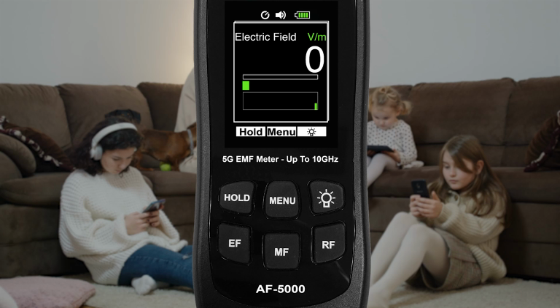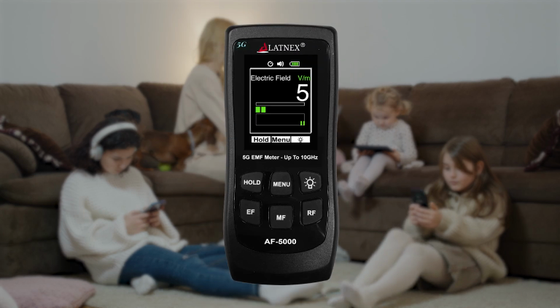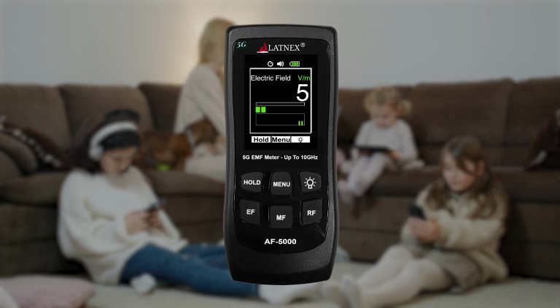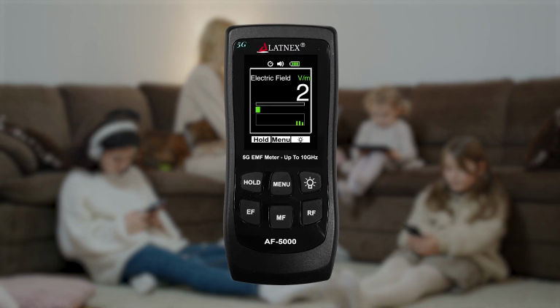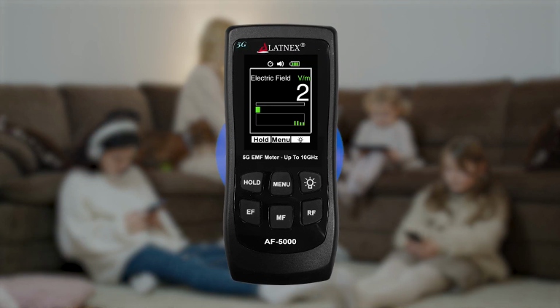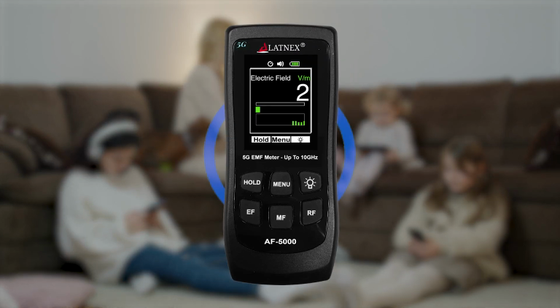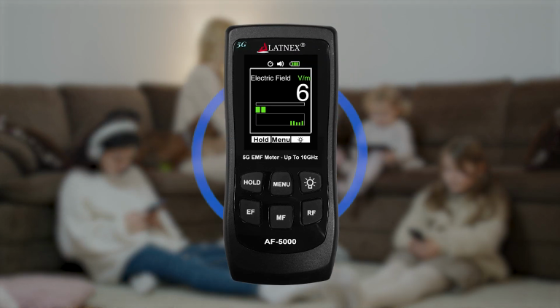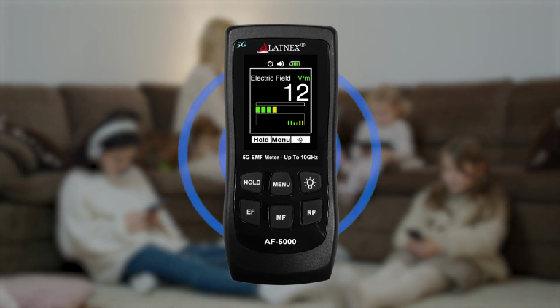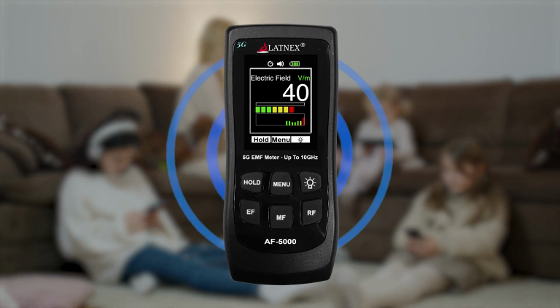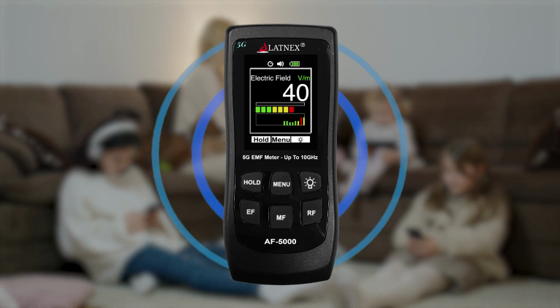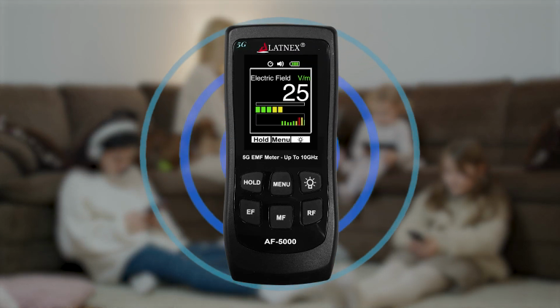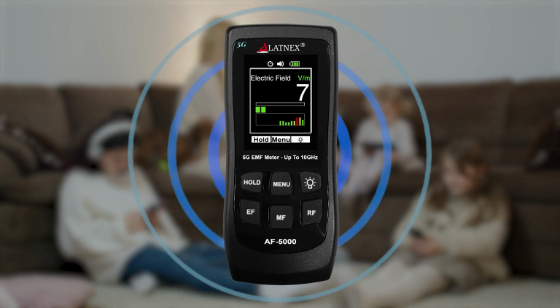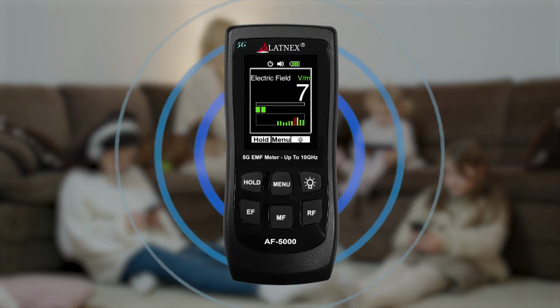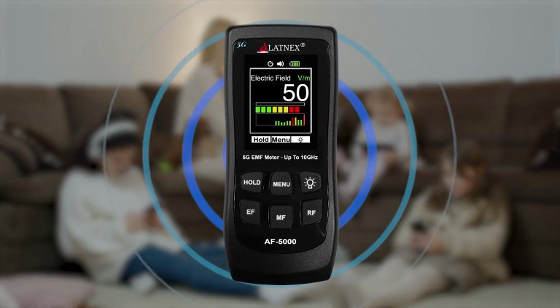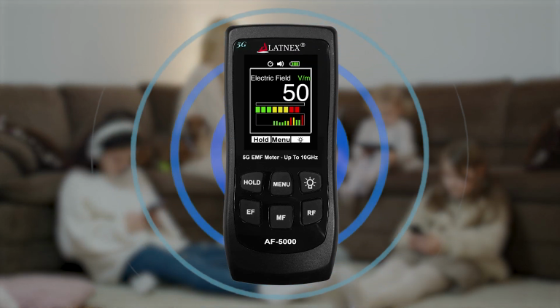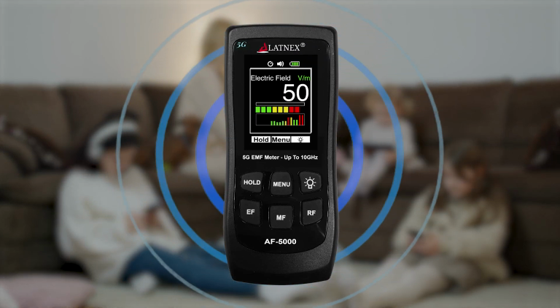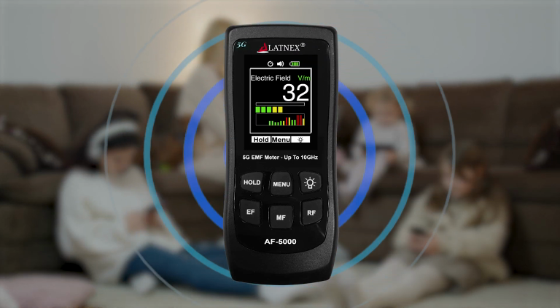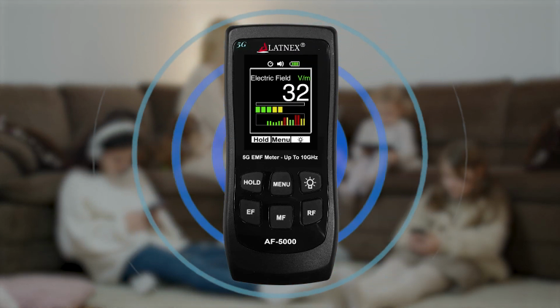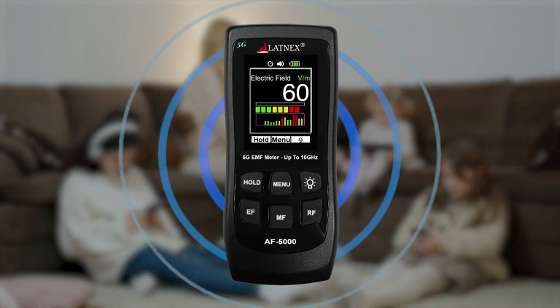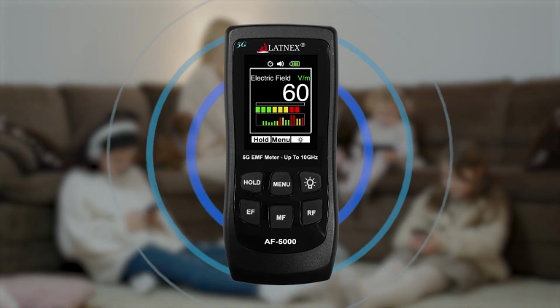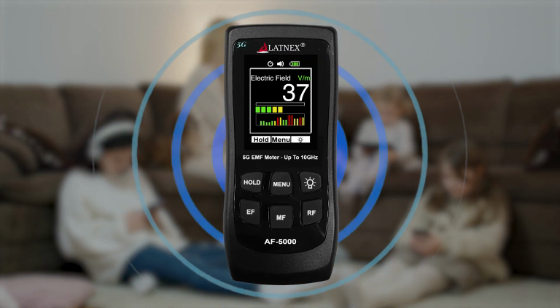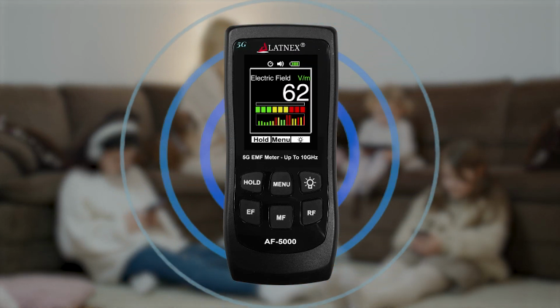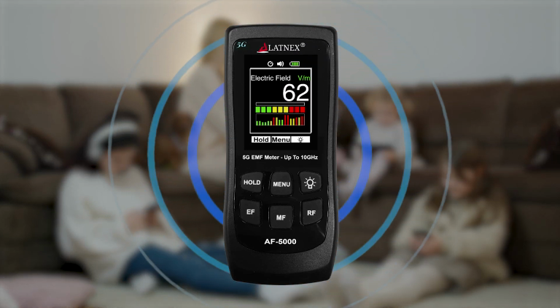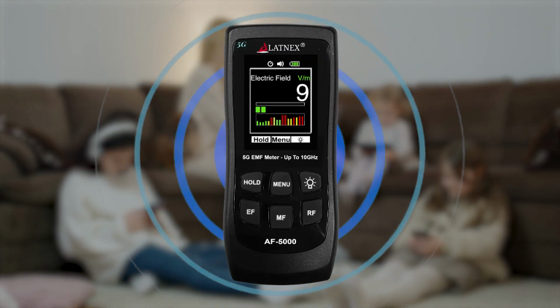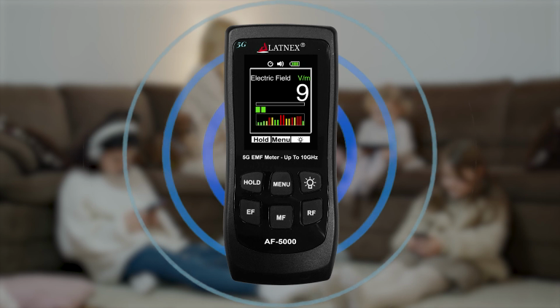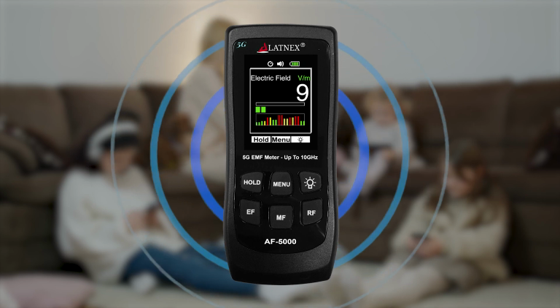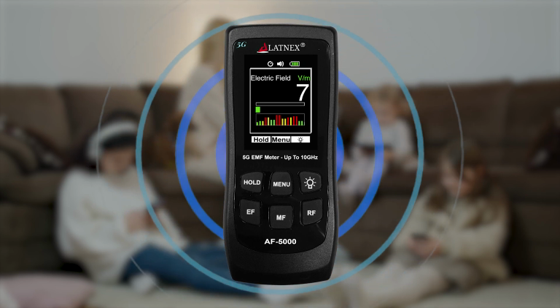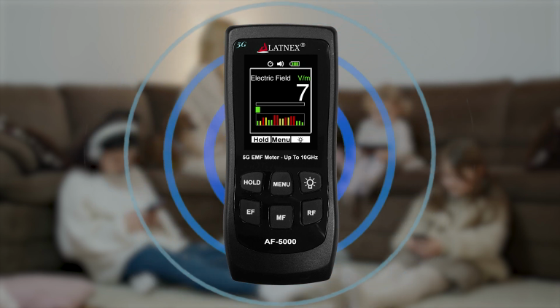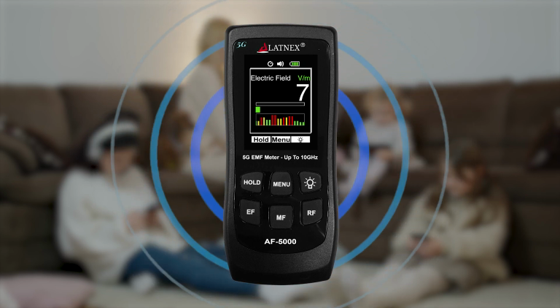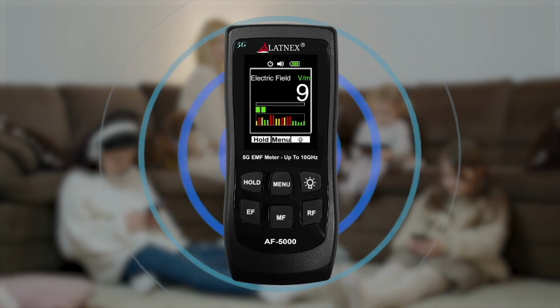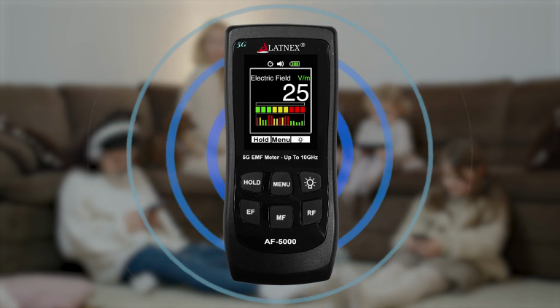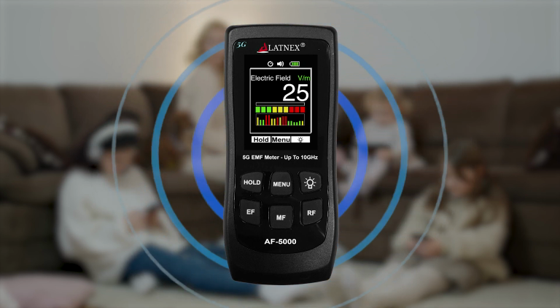Let's see how the AF5000 3-in-1 meter helps us to detect the electromagnetic fields in our surroundings.